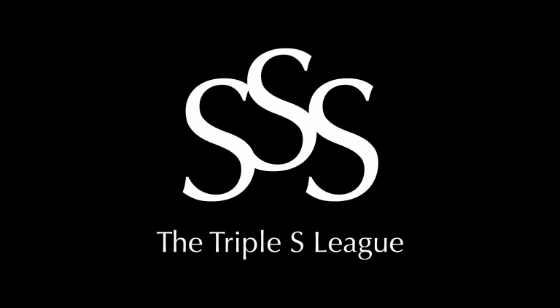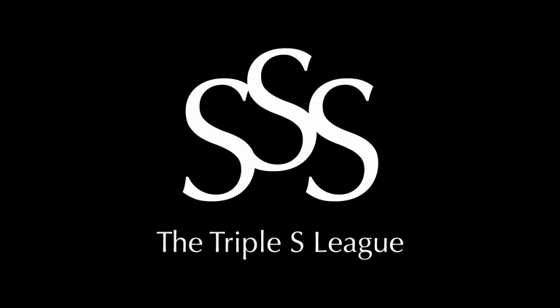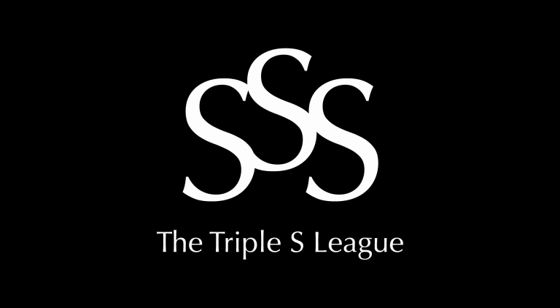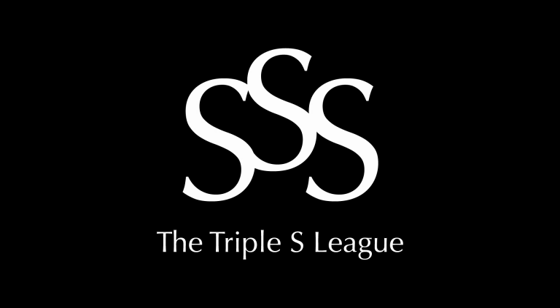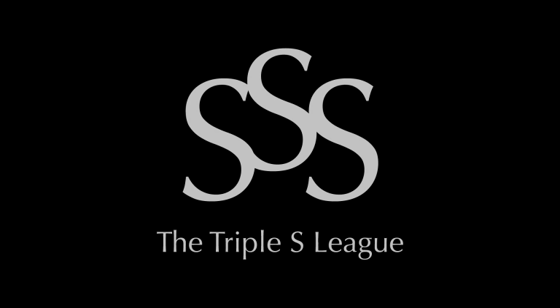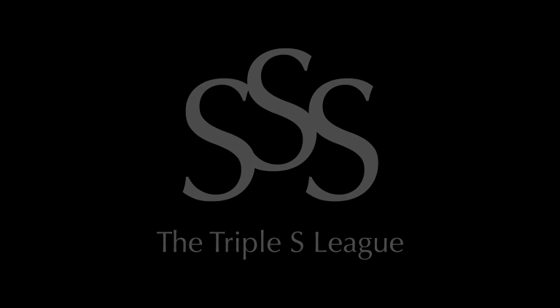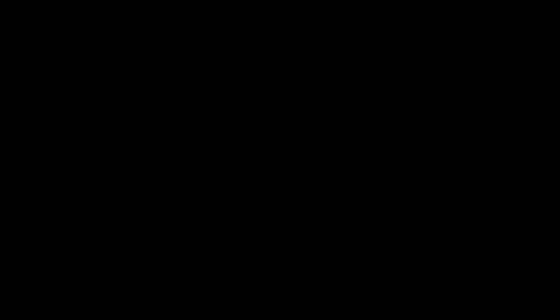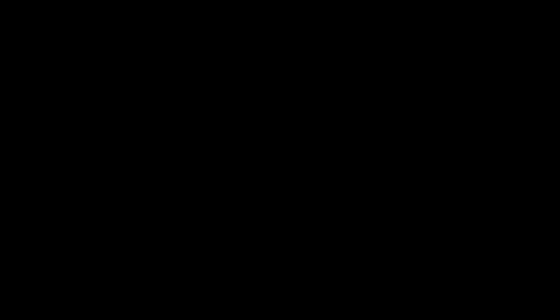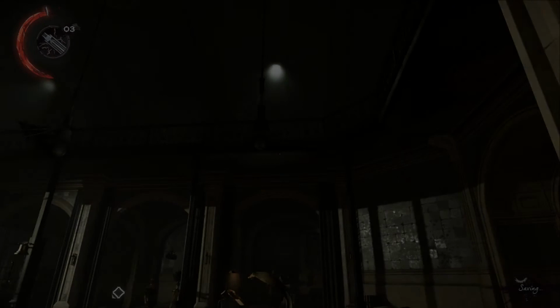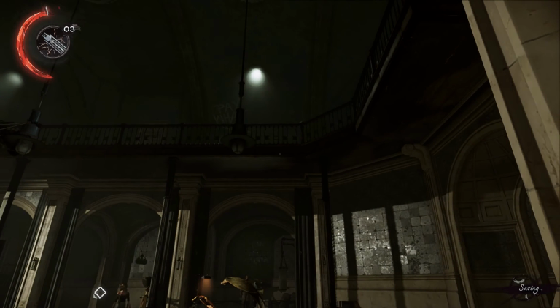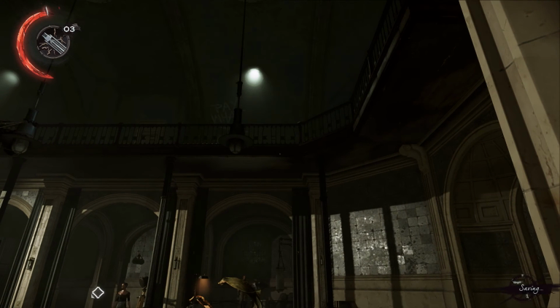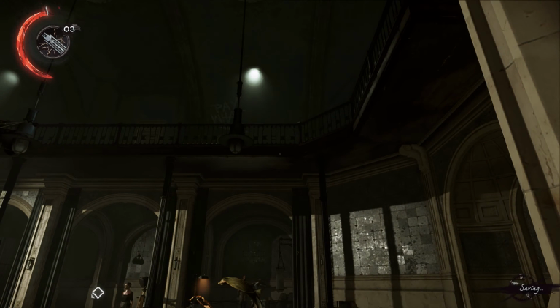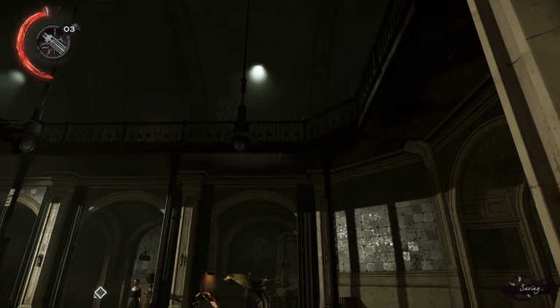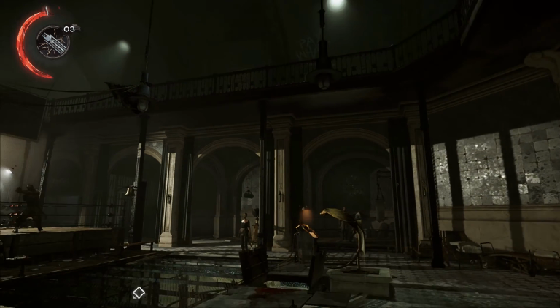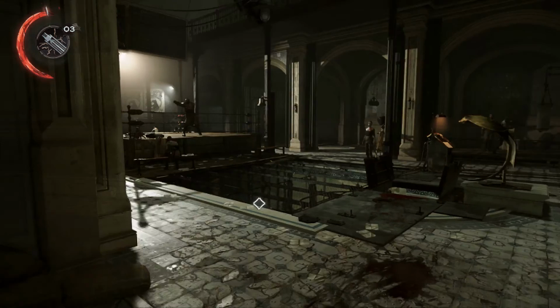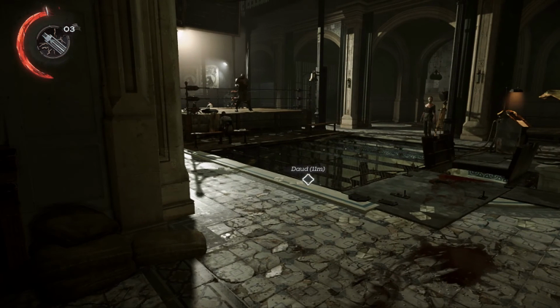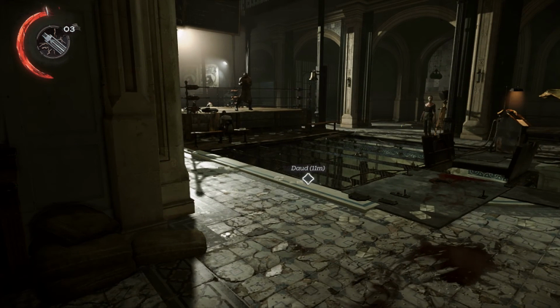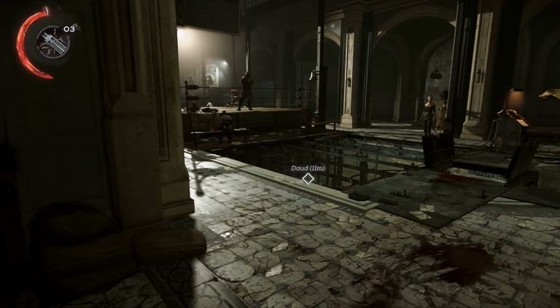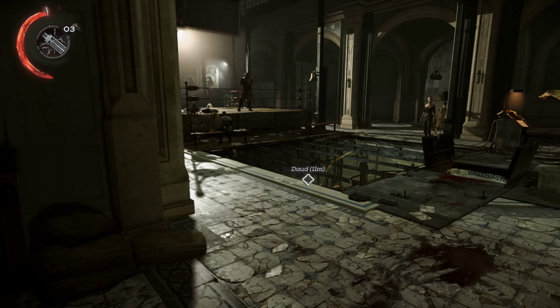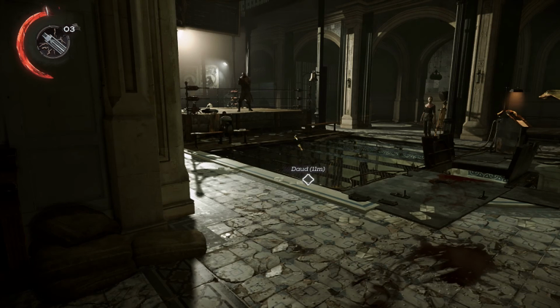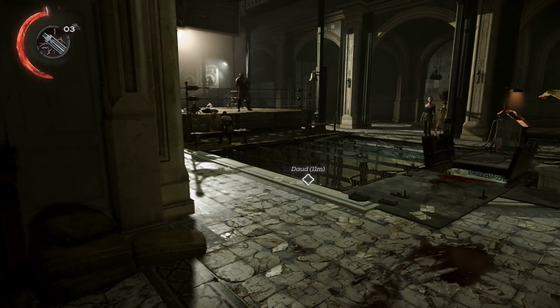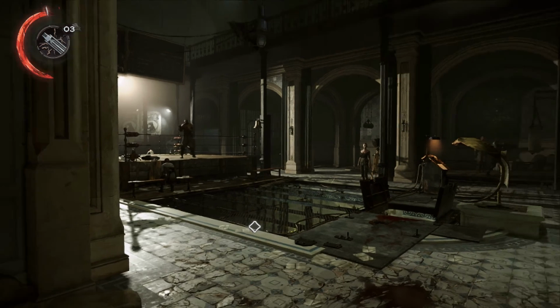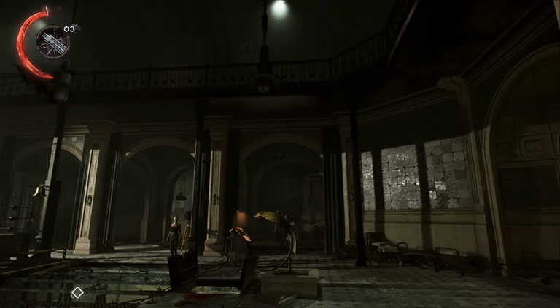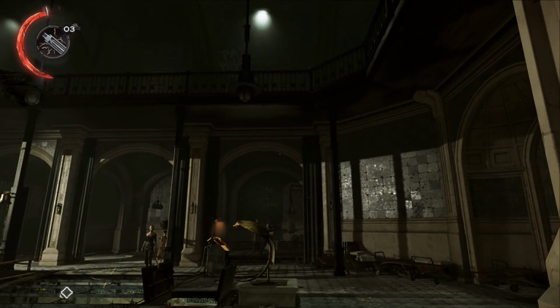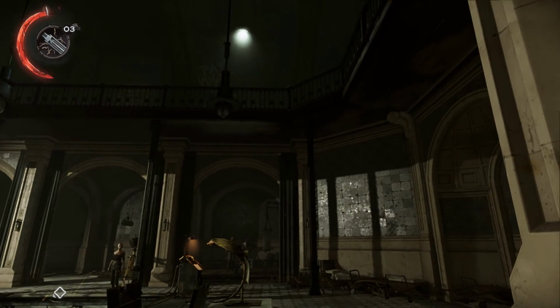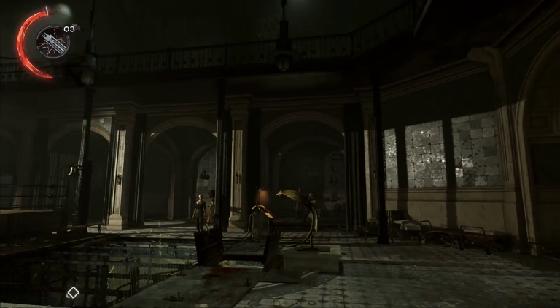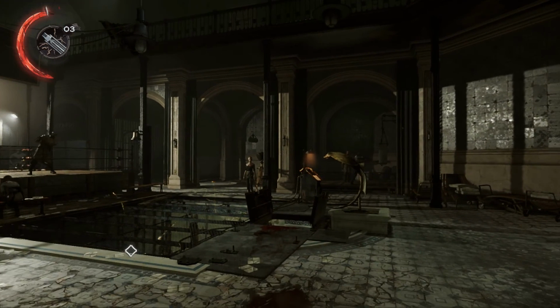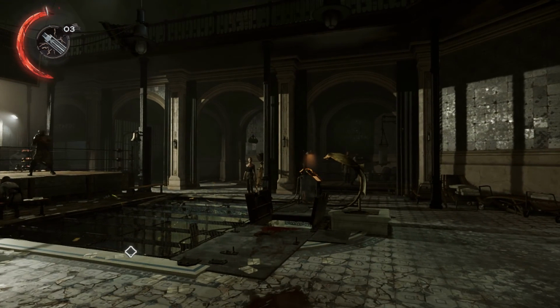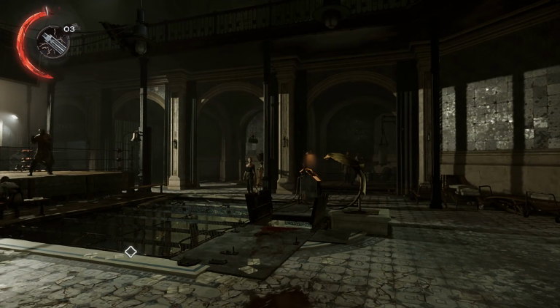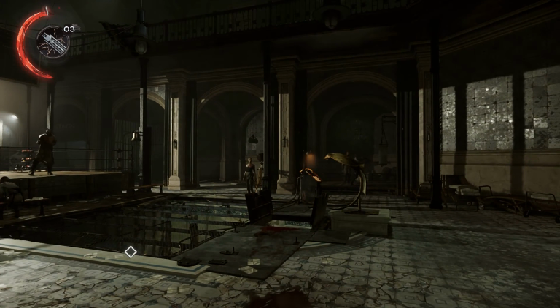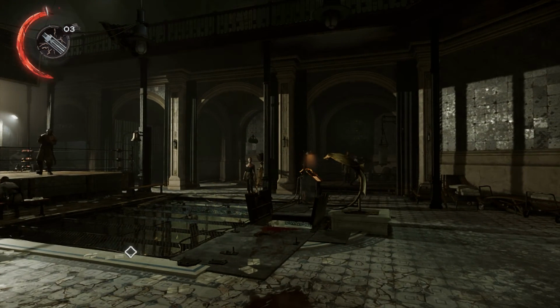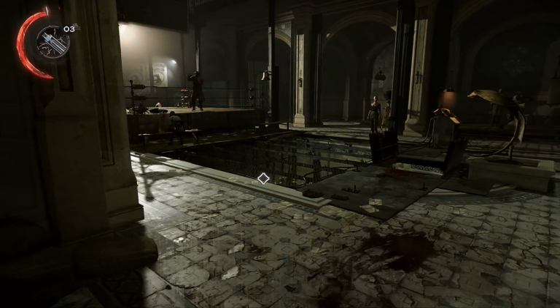Hey everybody, Ash here for the Triple S League with a guide to the contract called Burn the White Hound in Dishonored: Death of the Outsider.